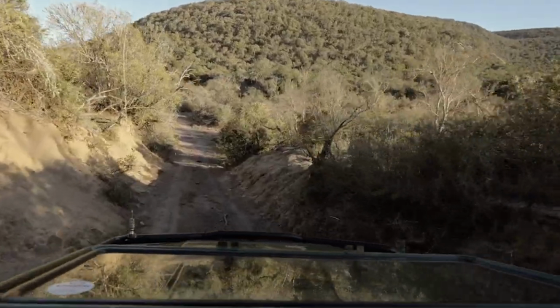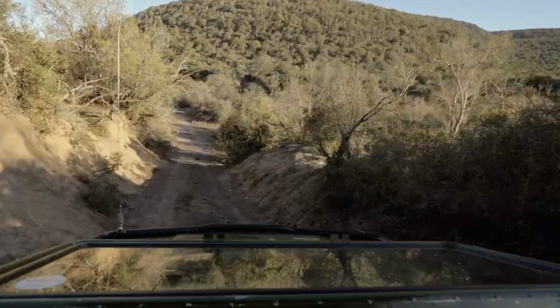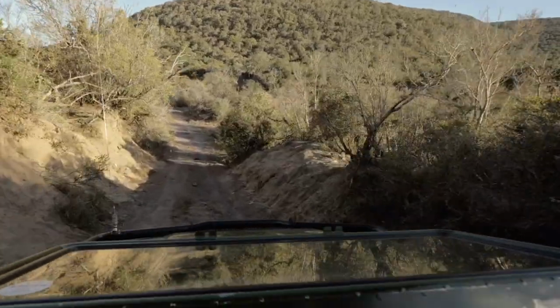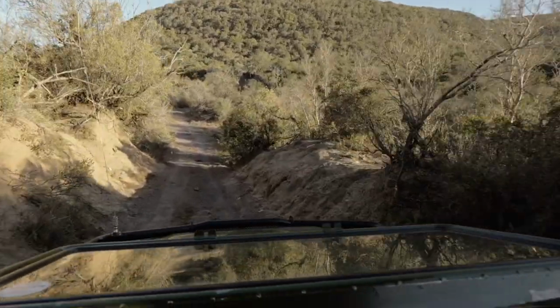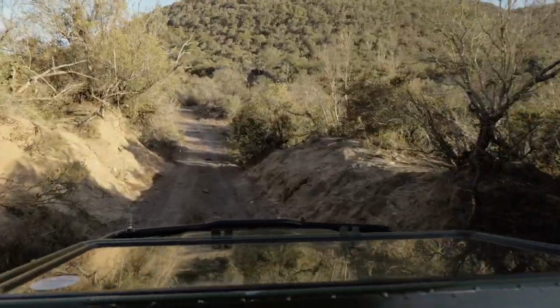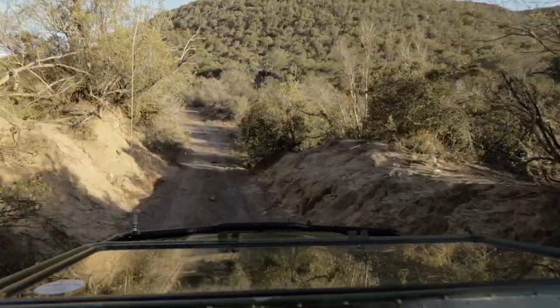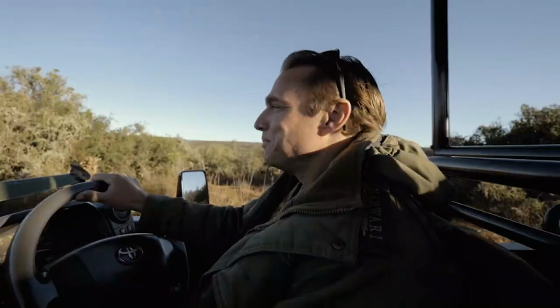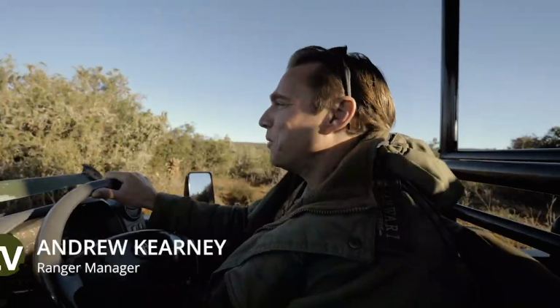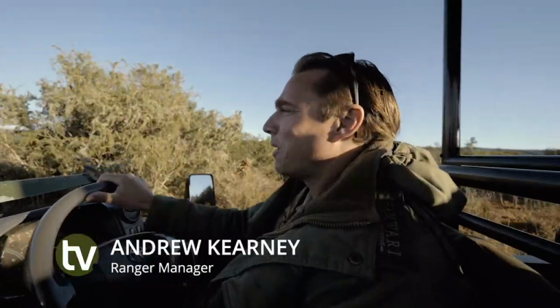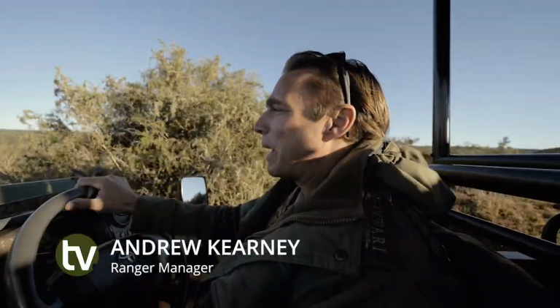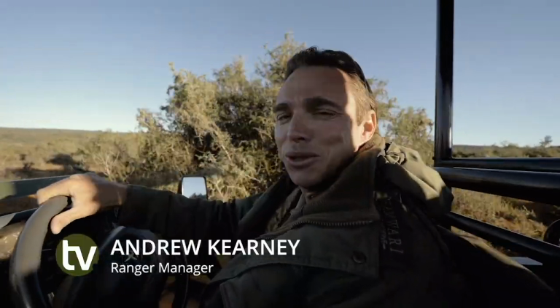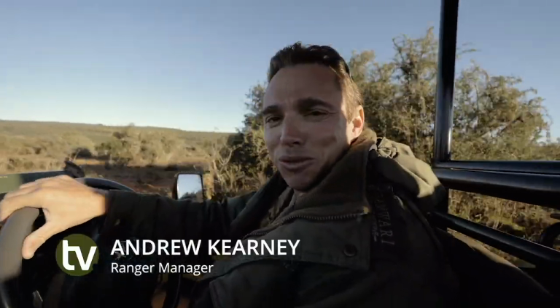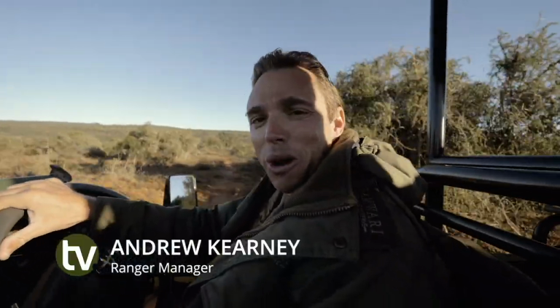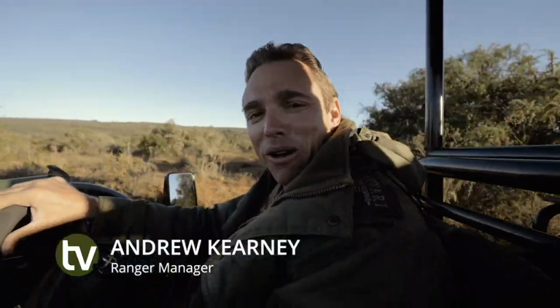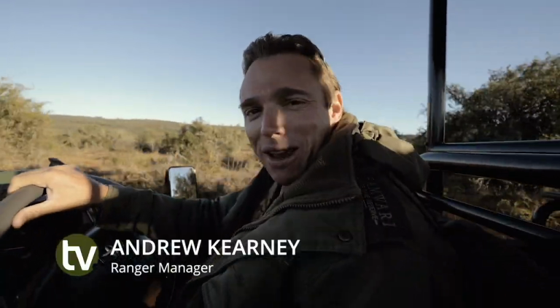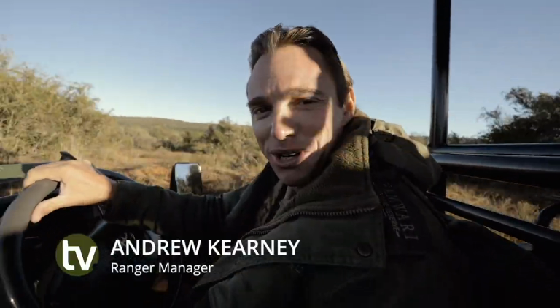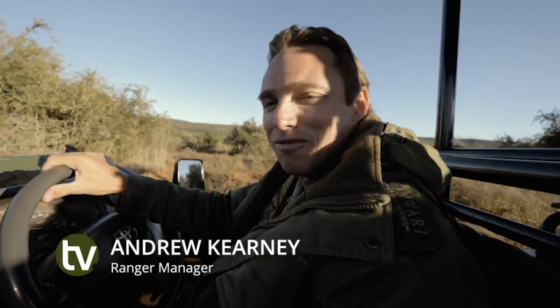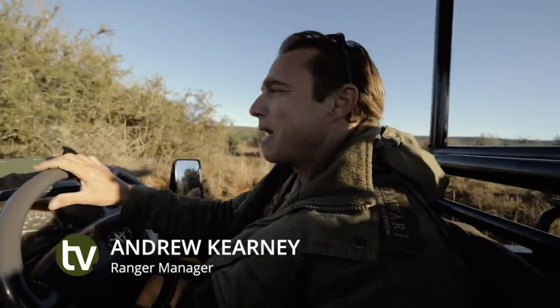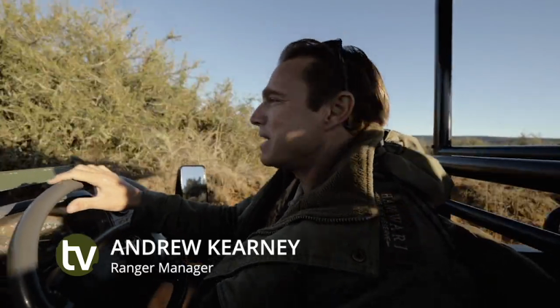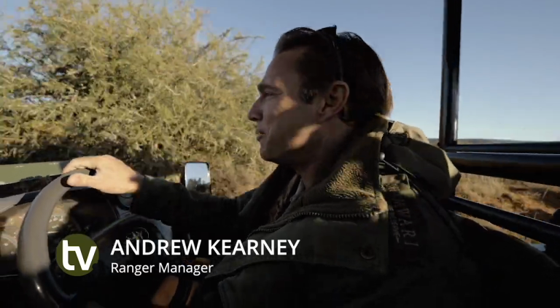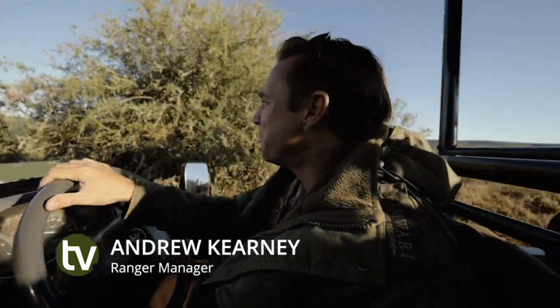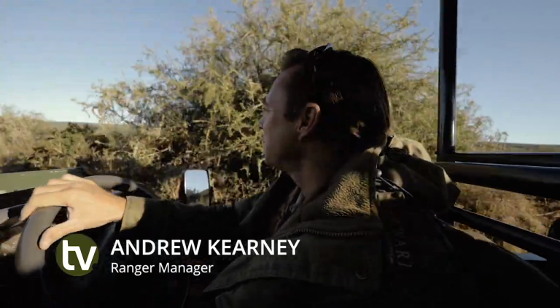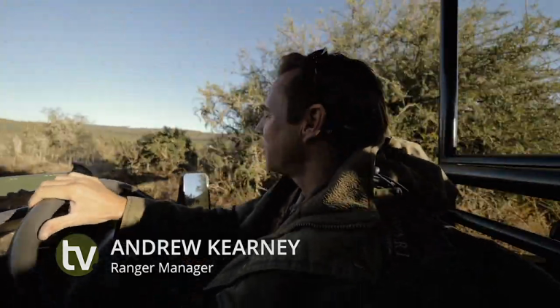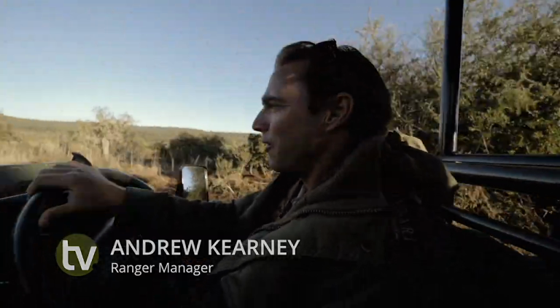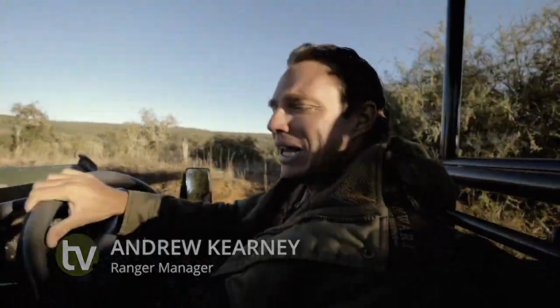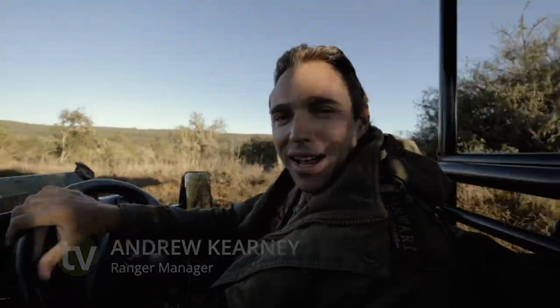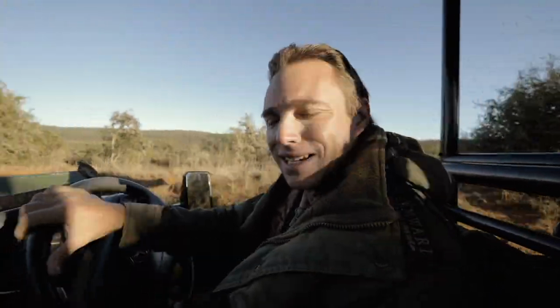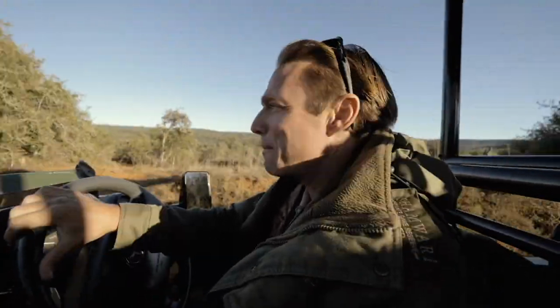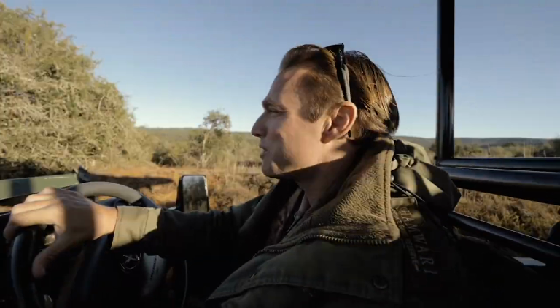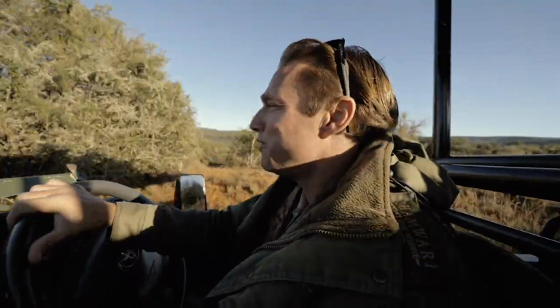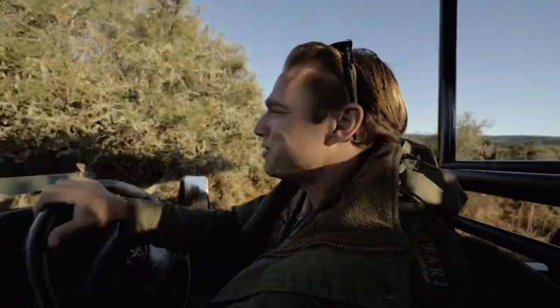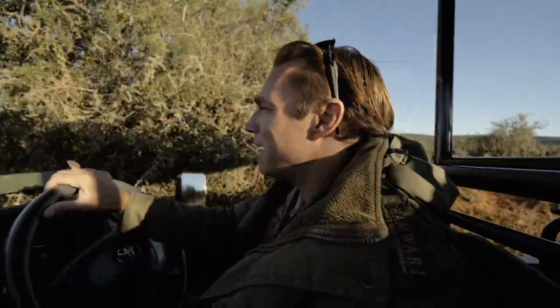Good morning everyone, welcome back to Shamwari Private Game Reserve, my name is Andrew. I've got a really exciting episode for you today.